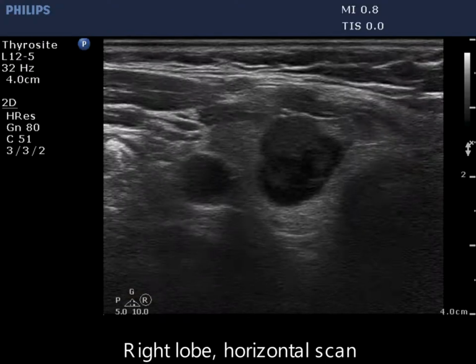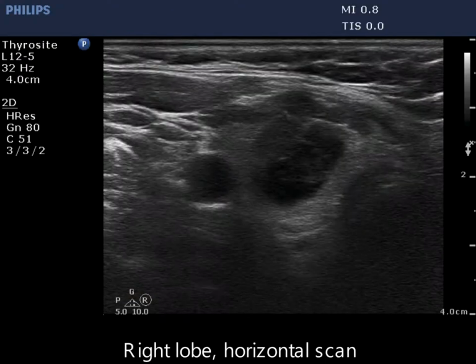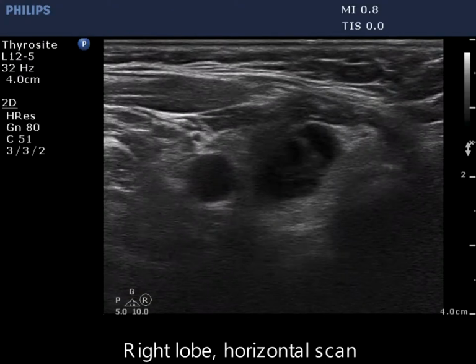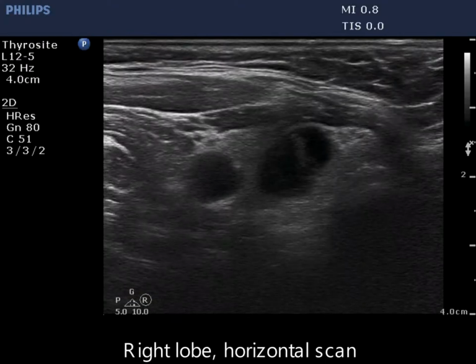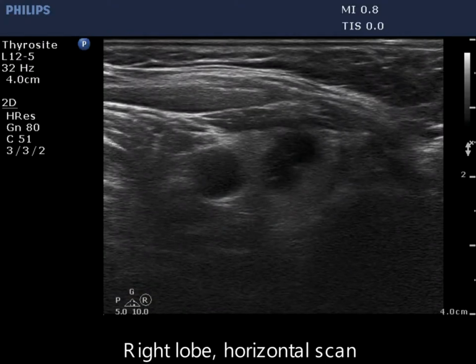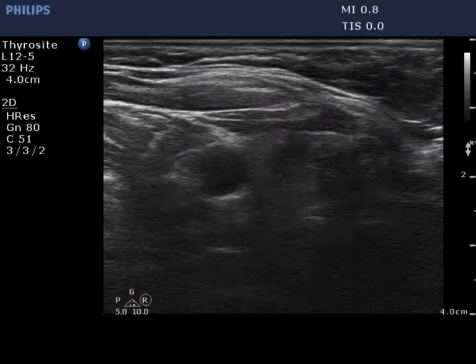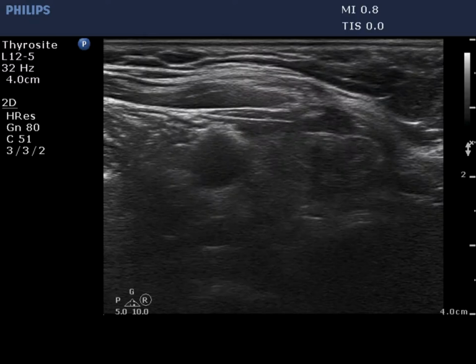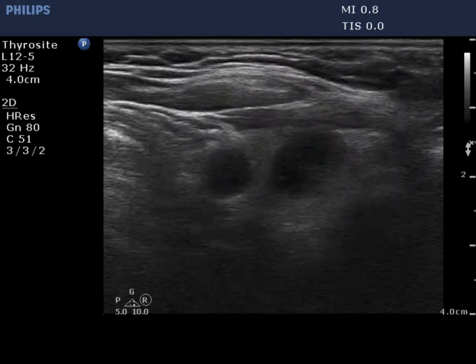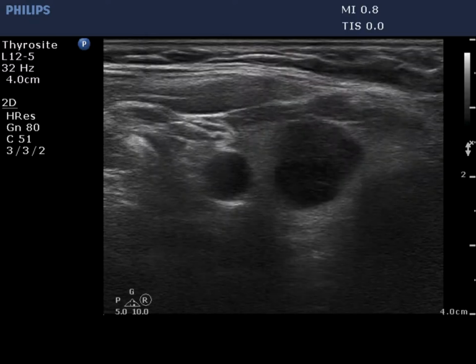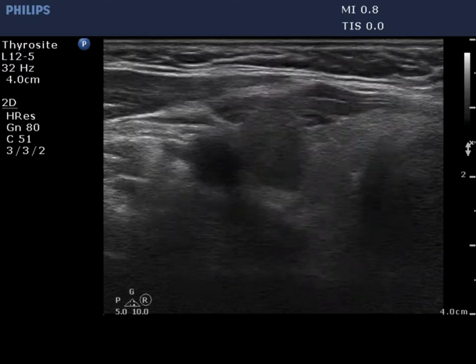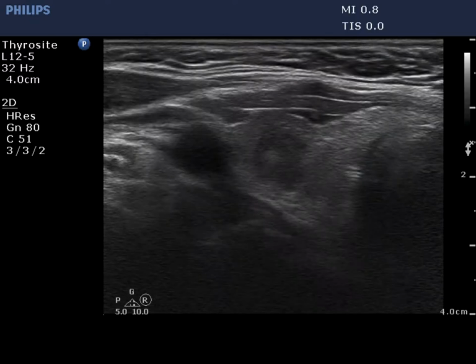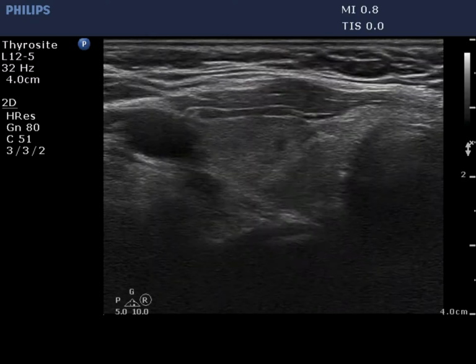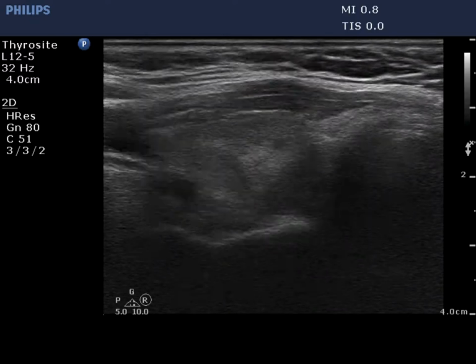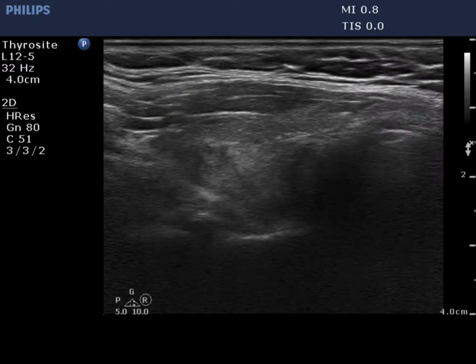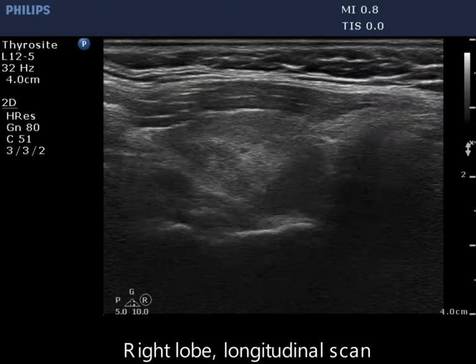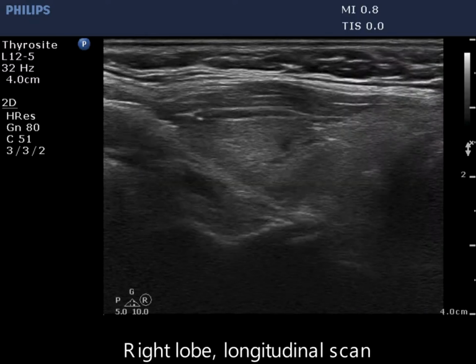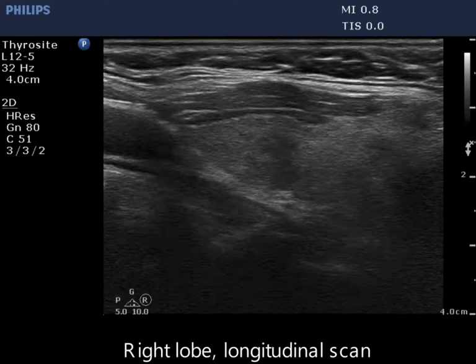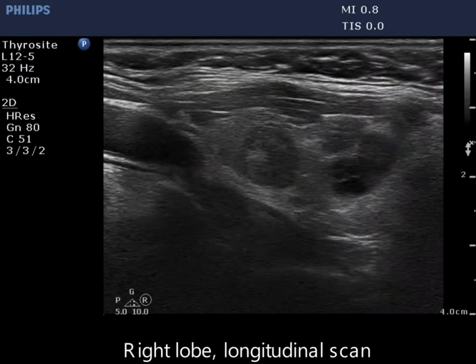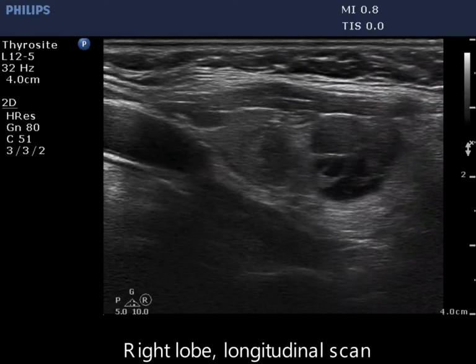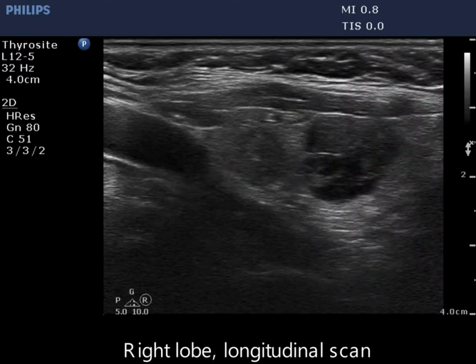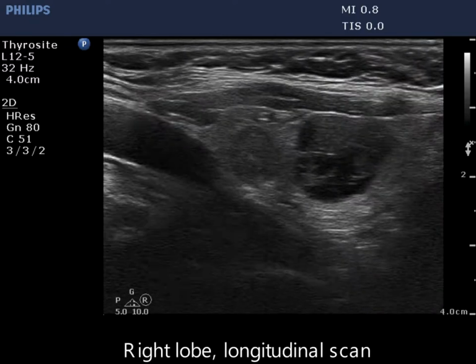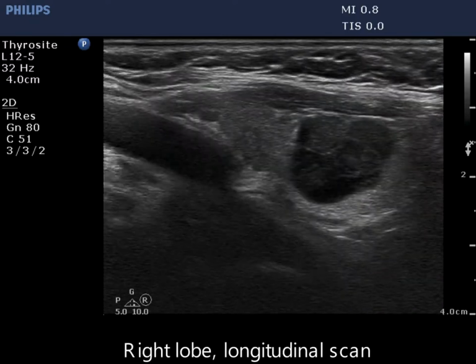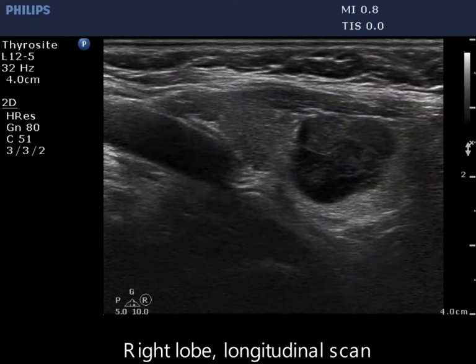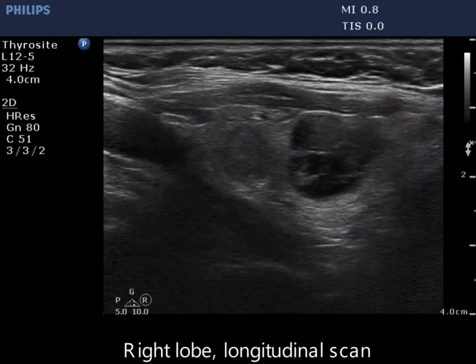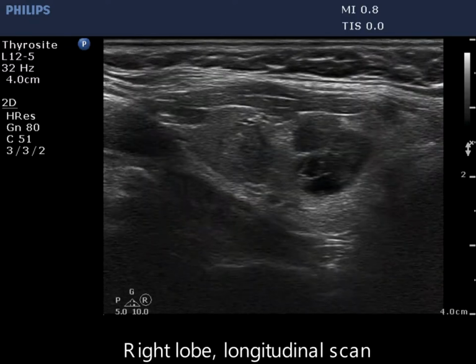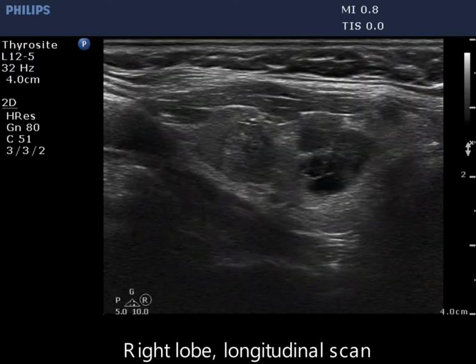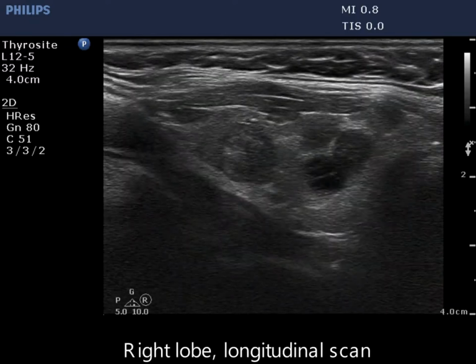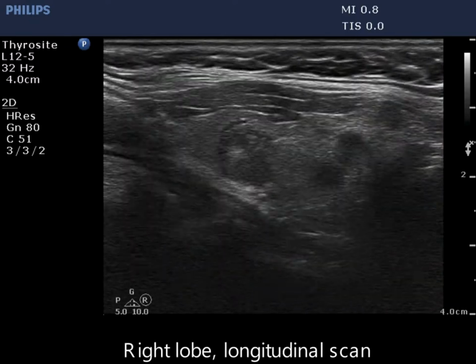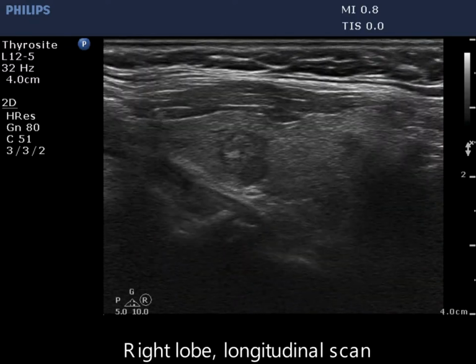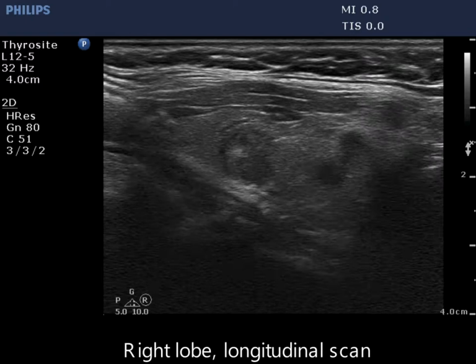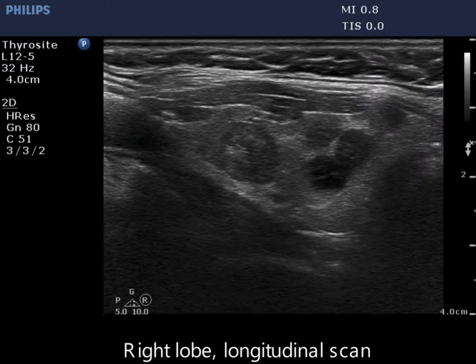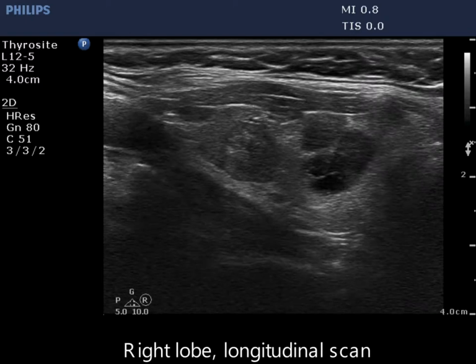There are several discrete hypoechoic lesions in the right lobe. The more hypoechoic one presents abutment.